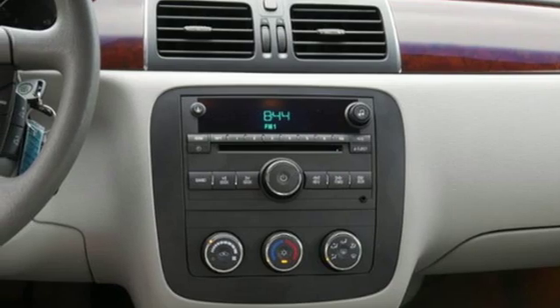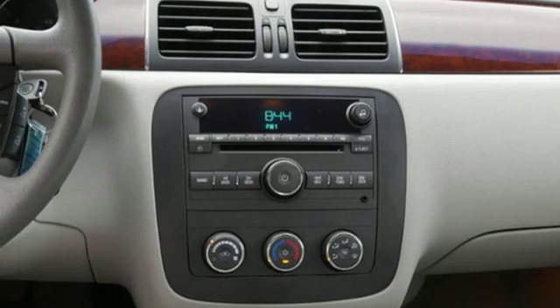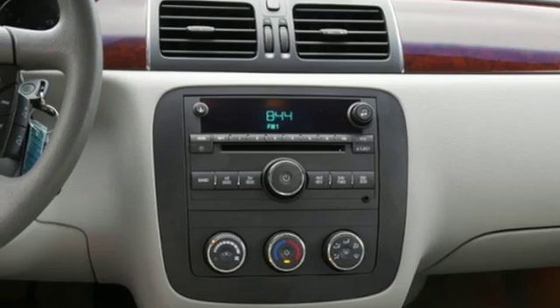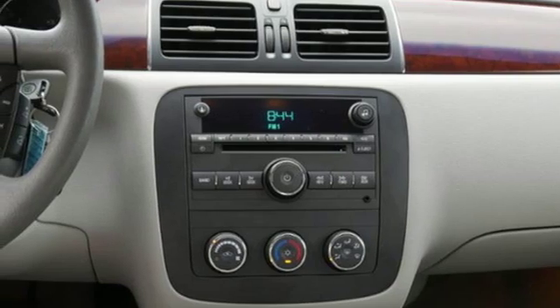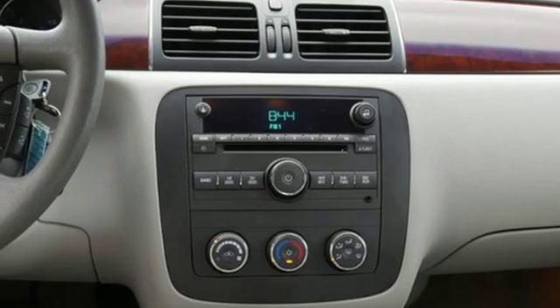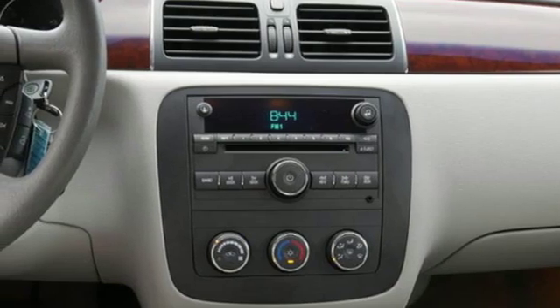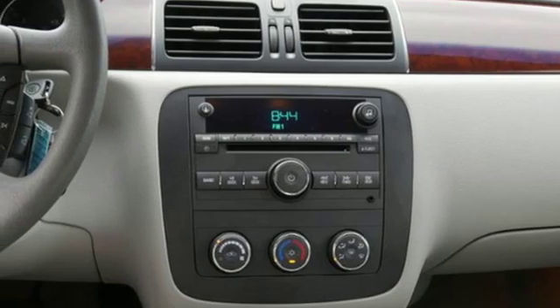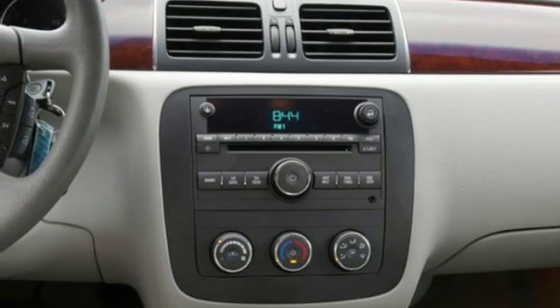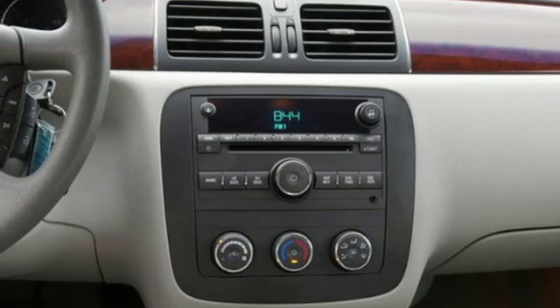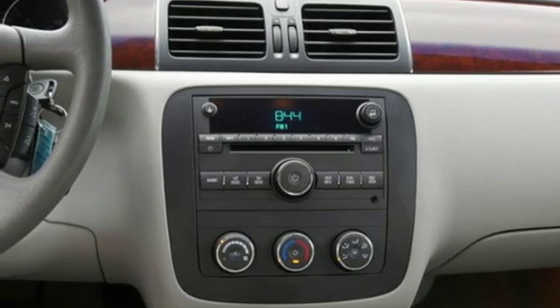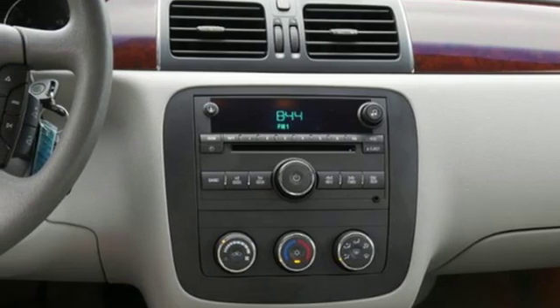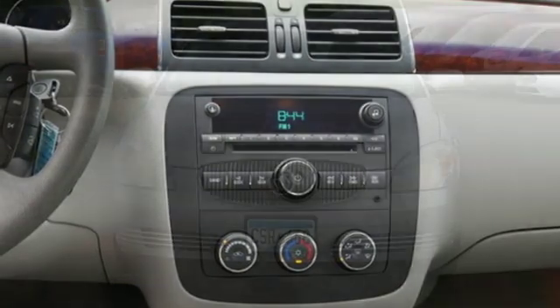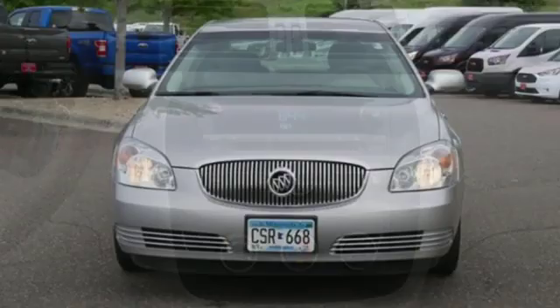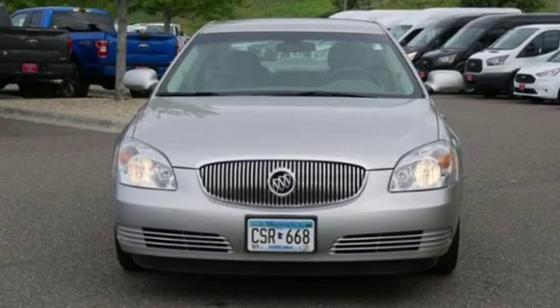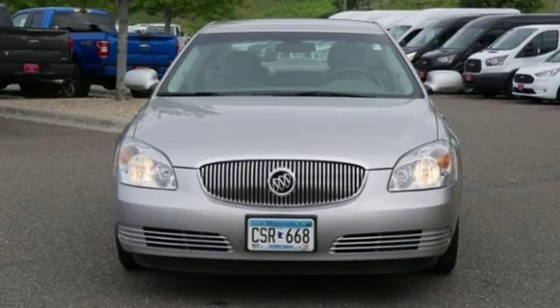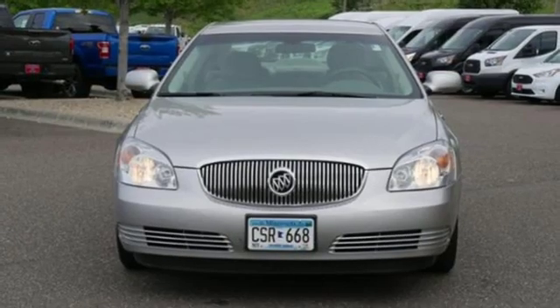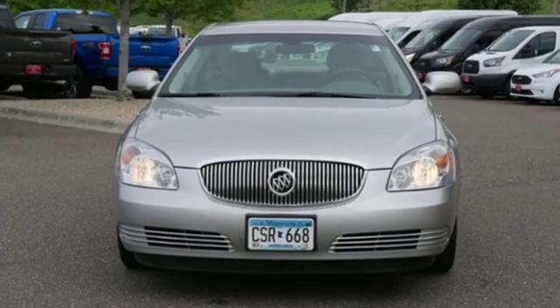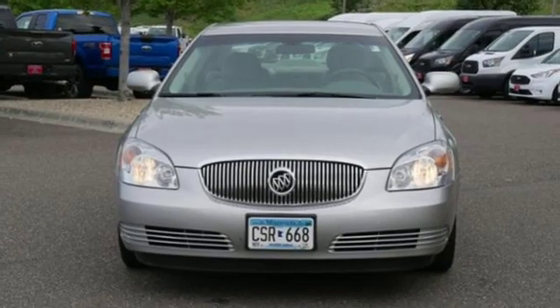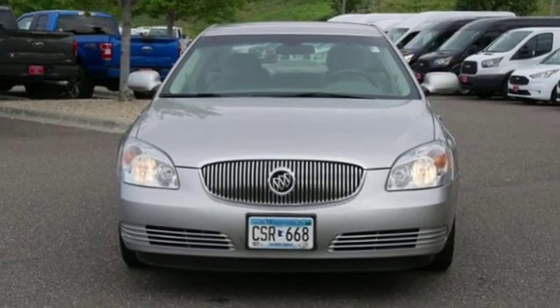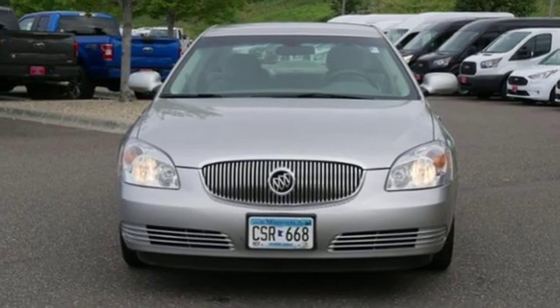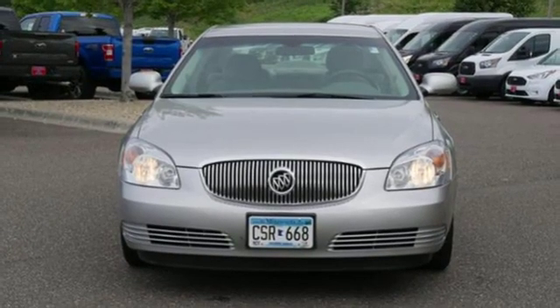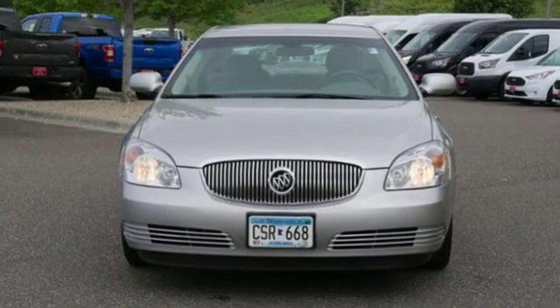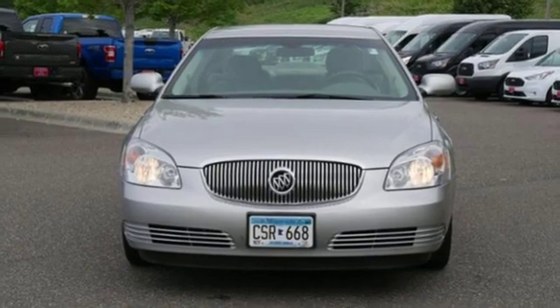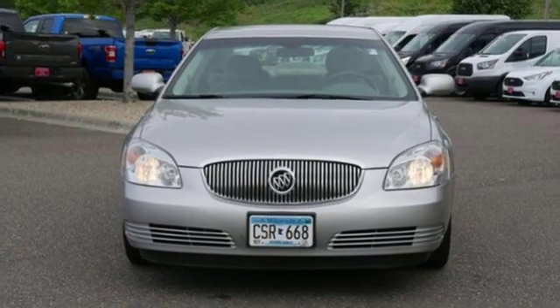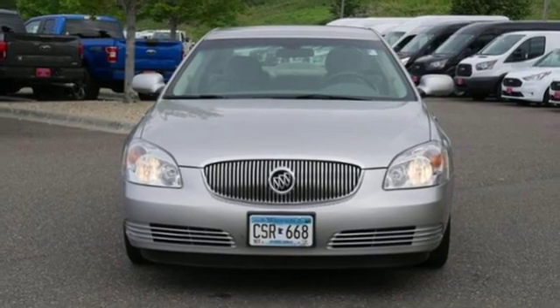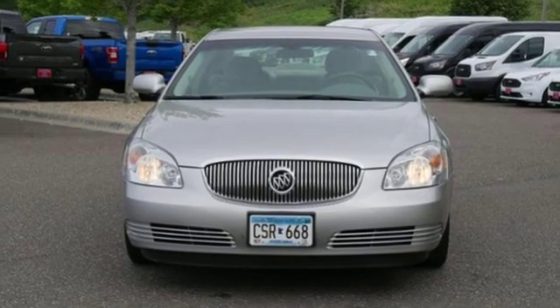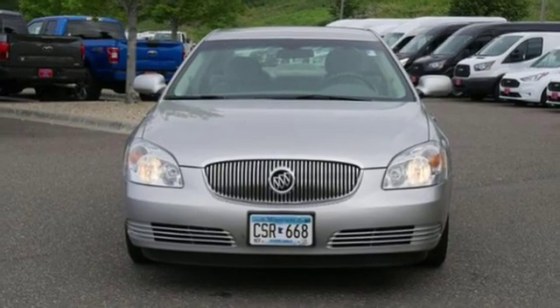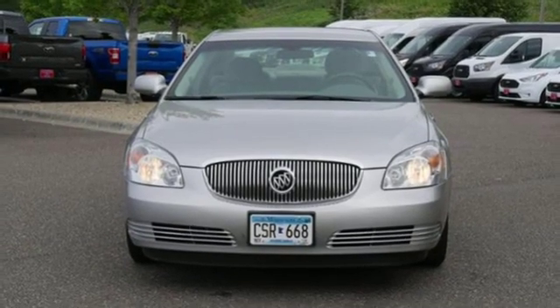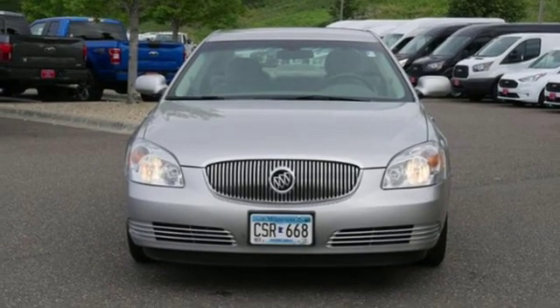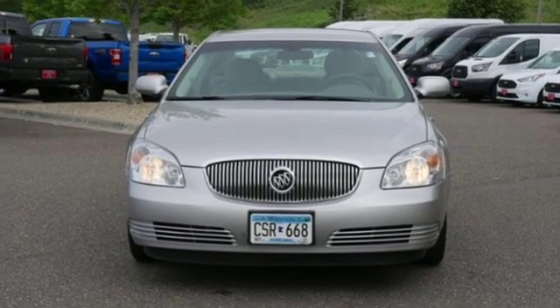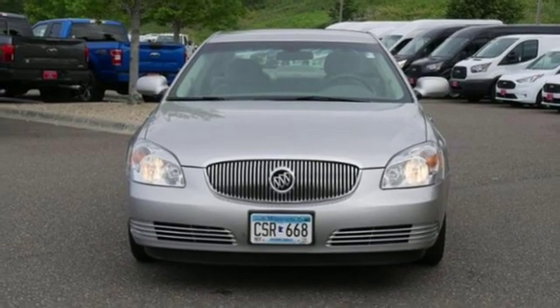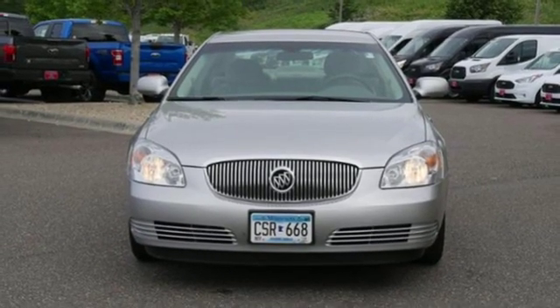Imaginative luxury for the real world. That's today's Buick. Driving is believing. Test drive it today.